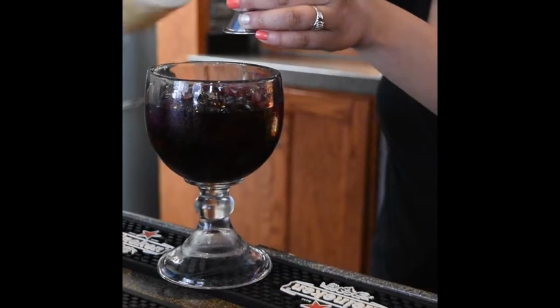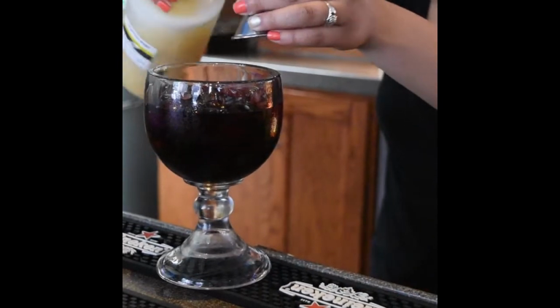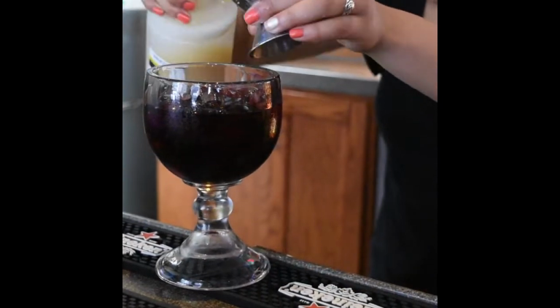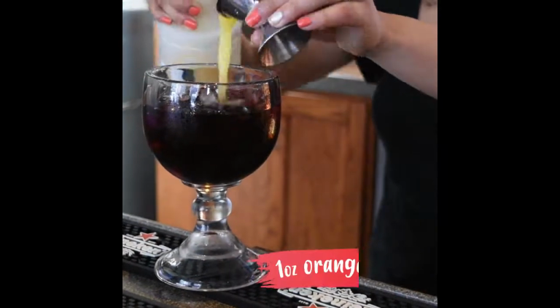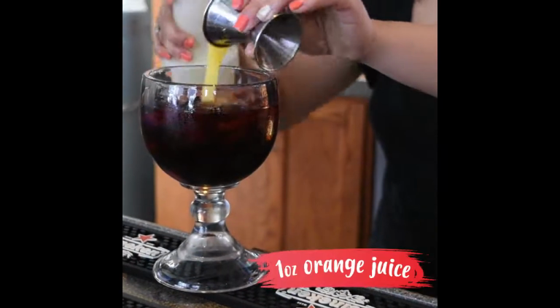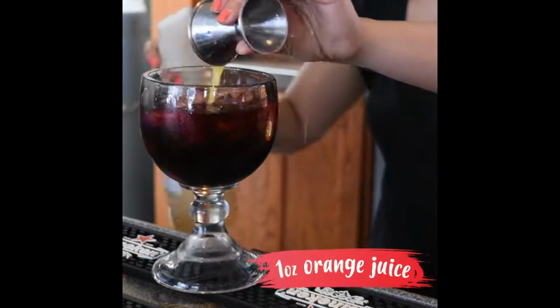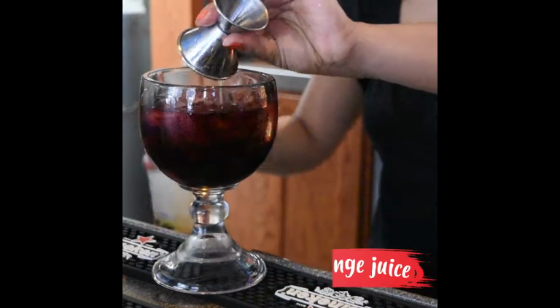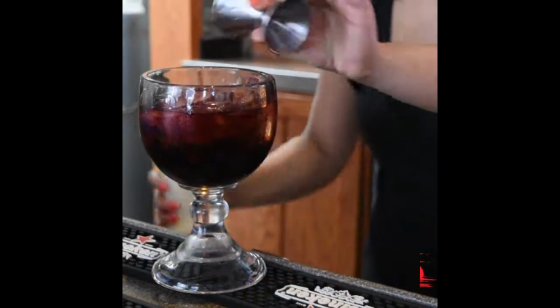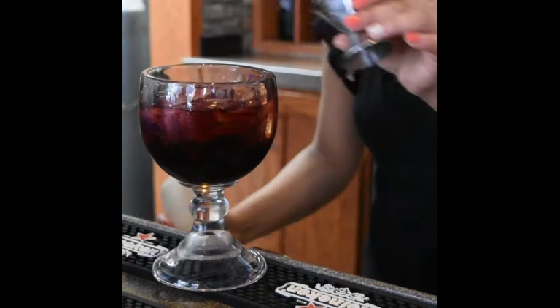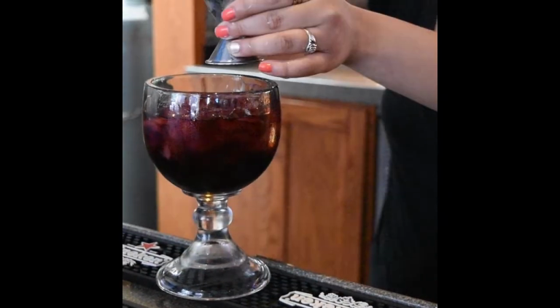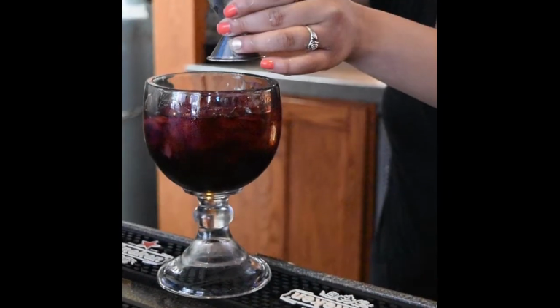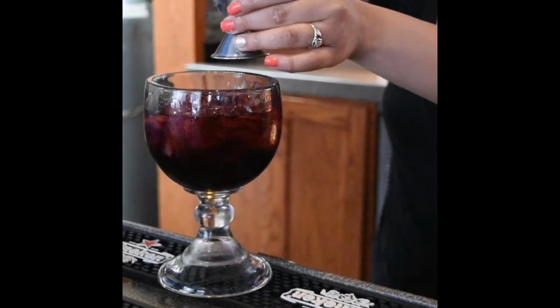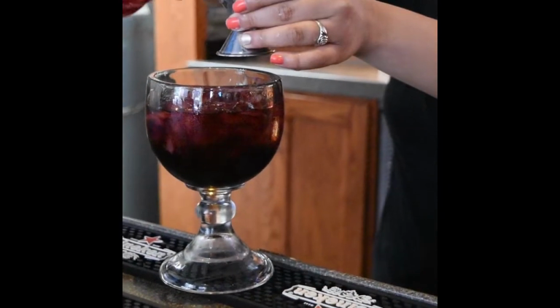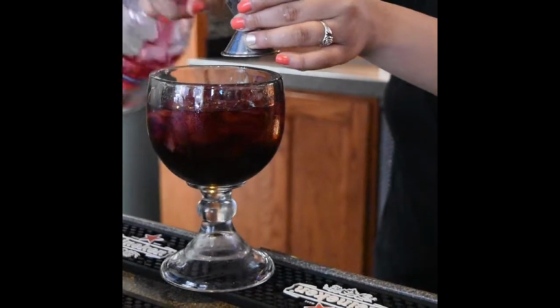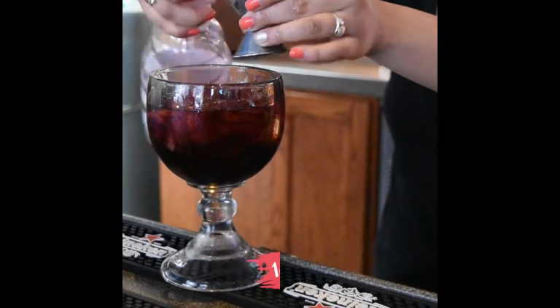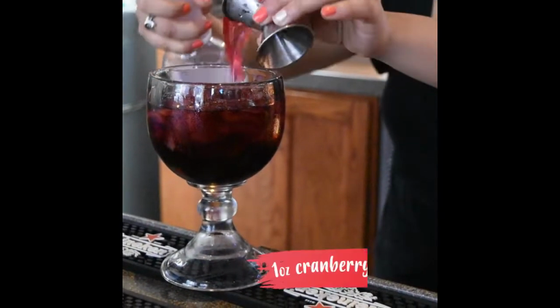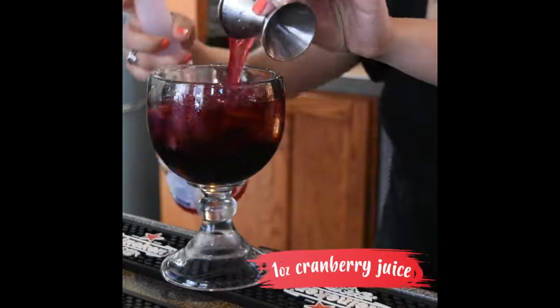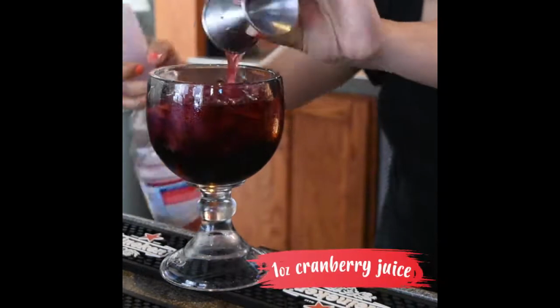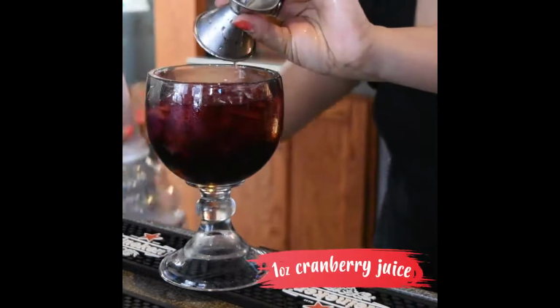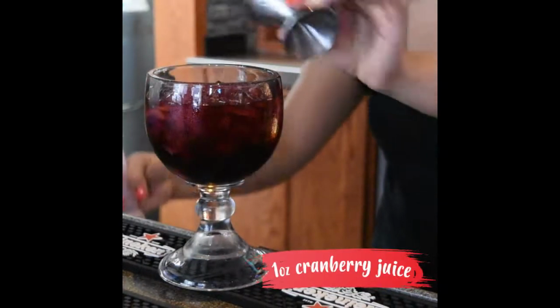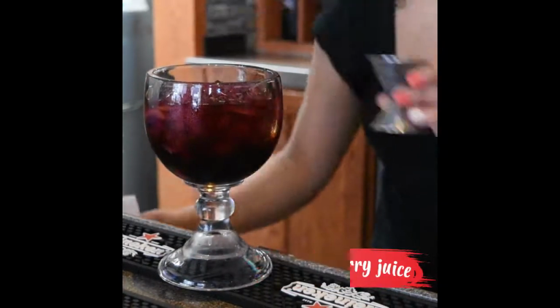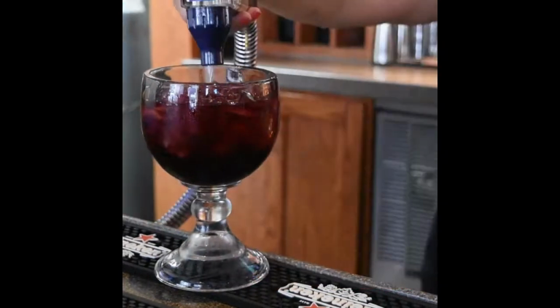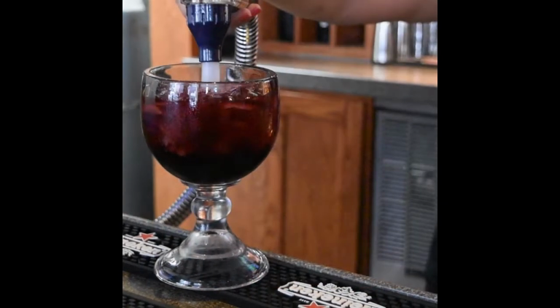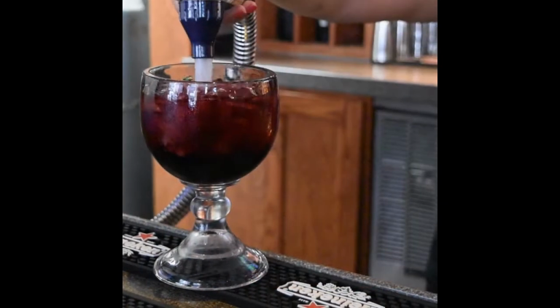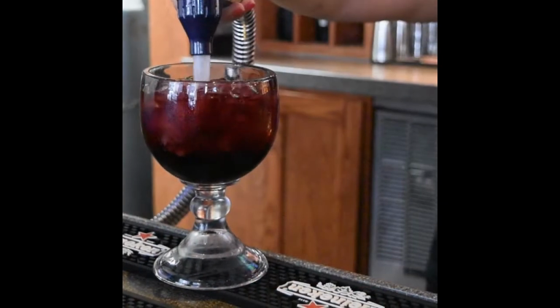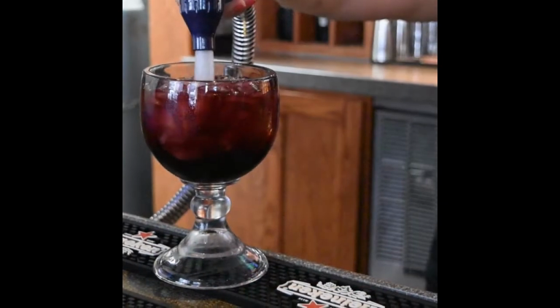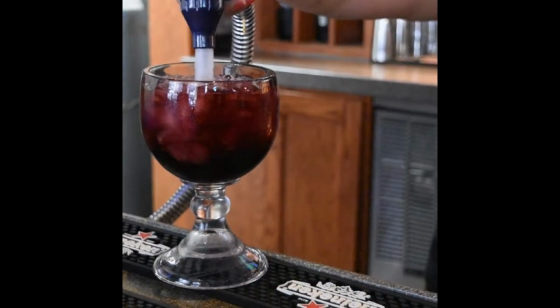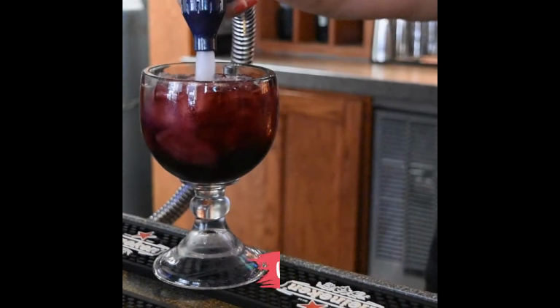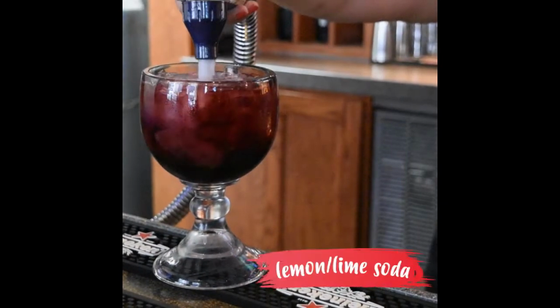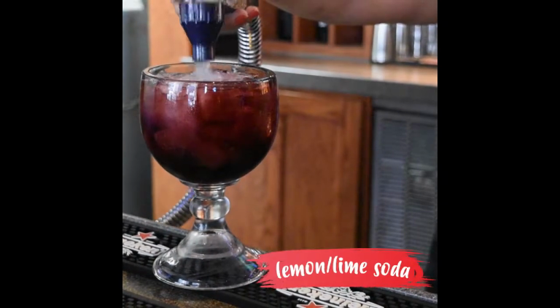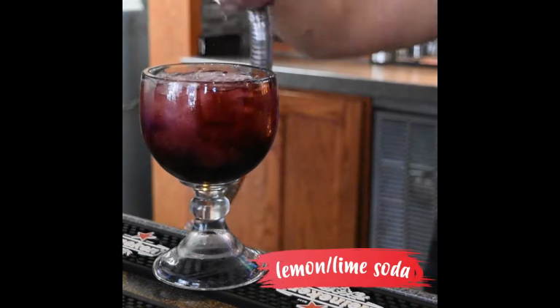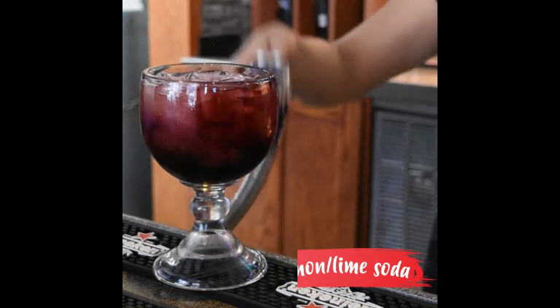Pour one ounce of orange juice, we're going to pour one ounce of cranberry juice, then we top it off with lemon lime soda.